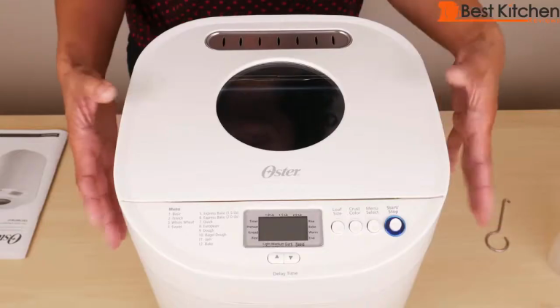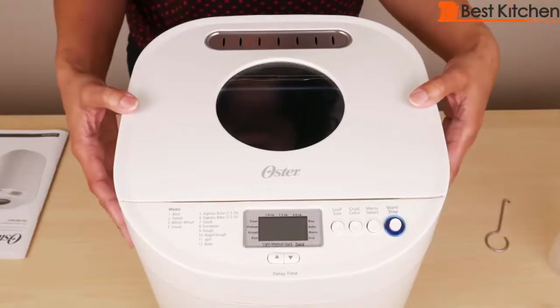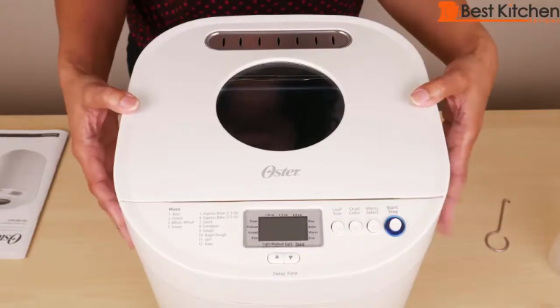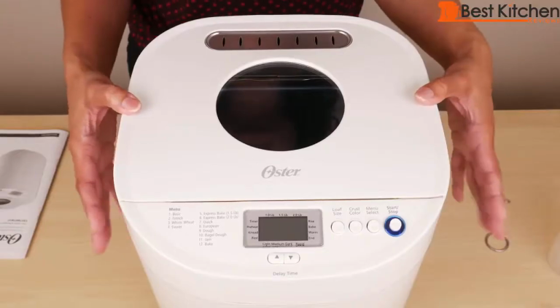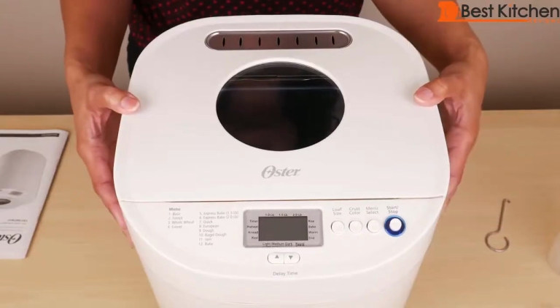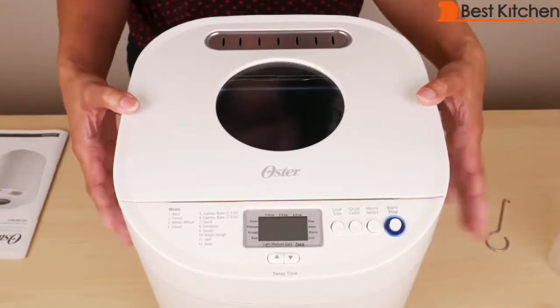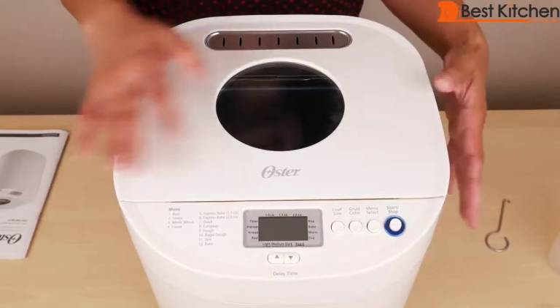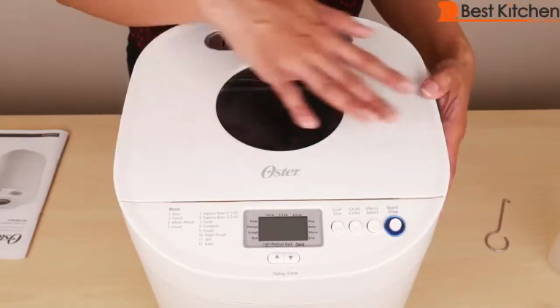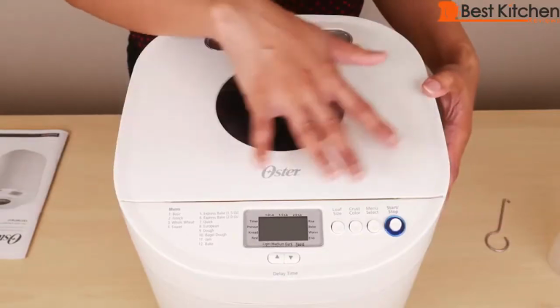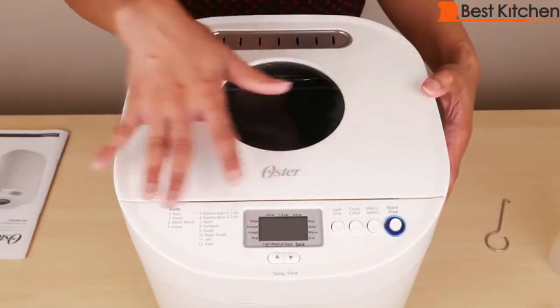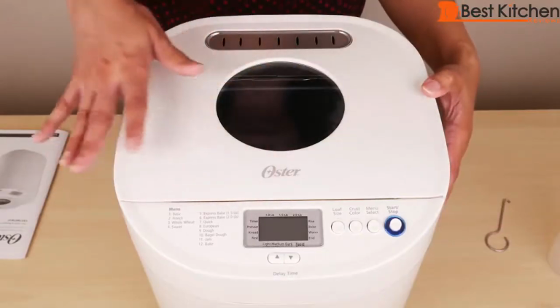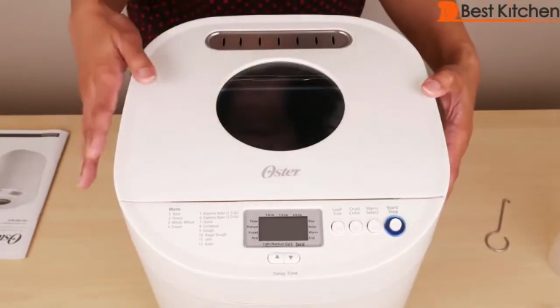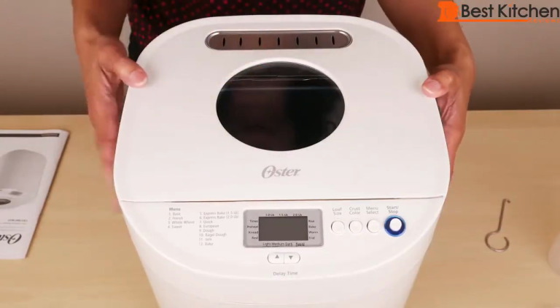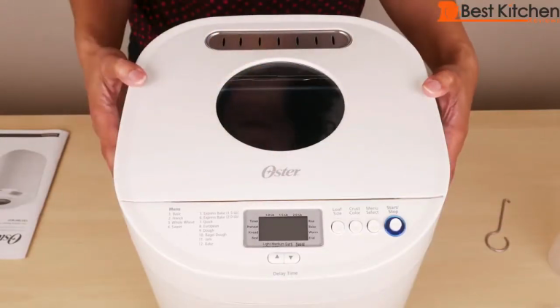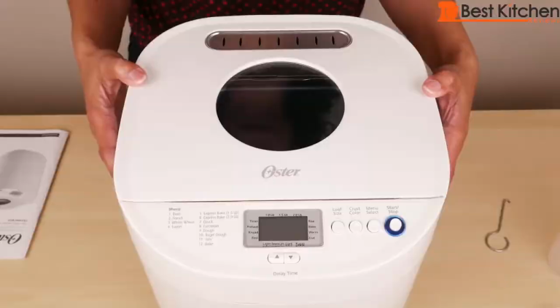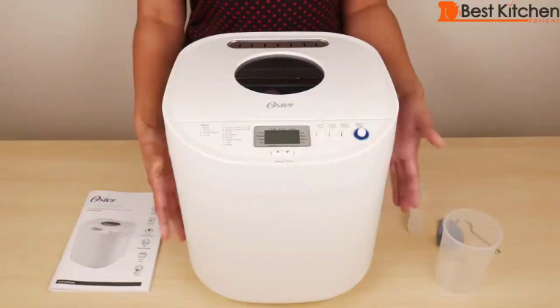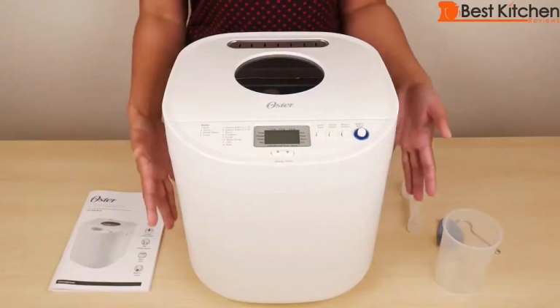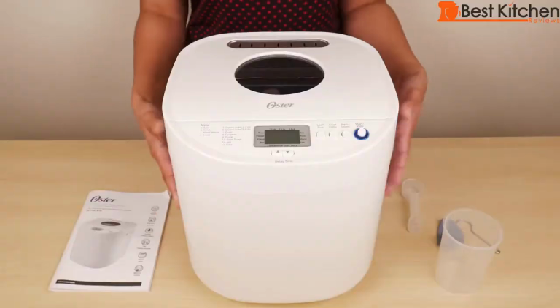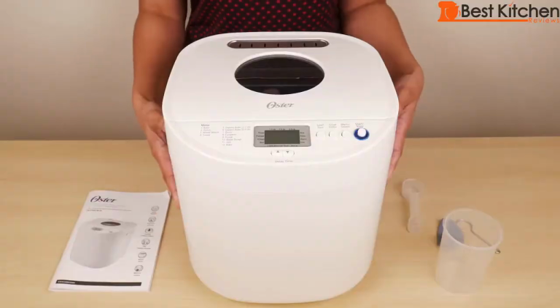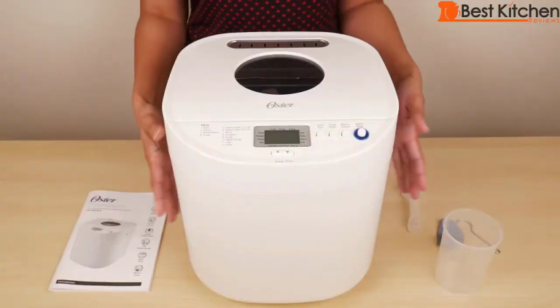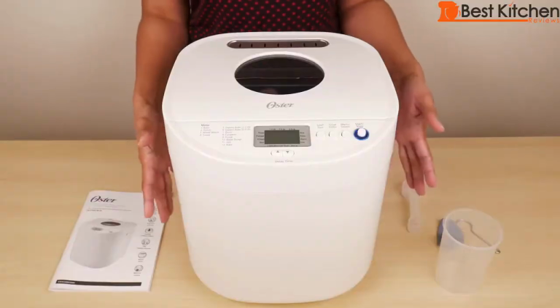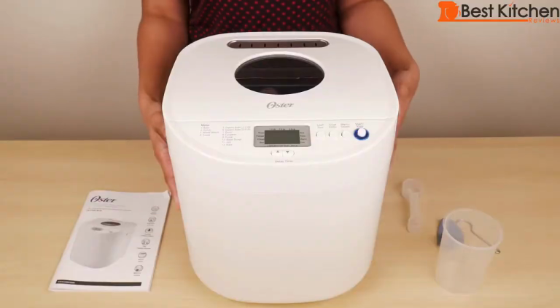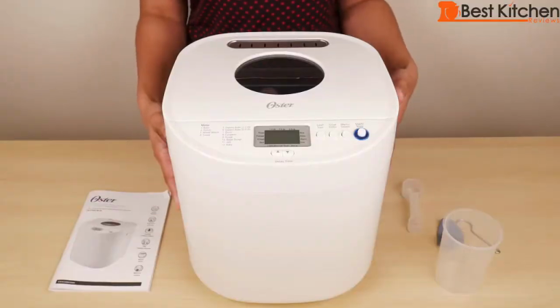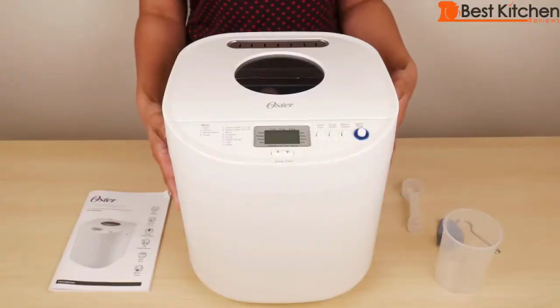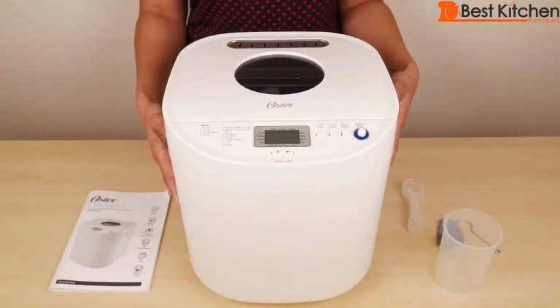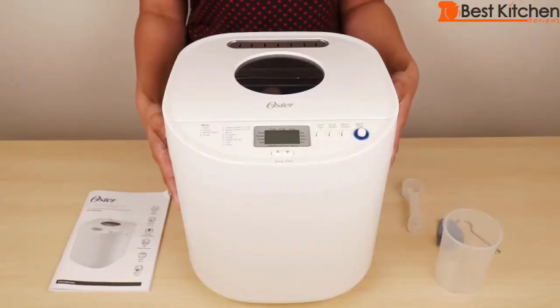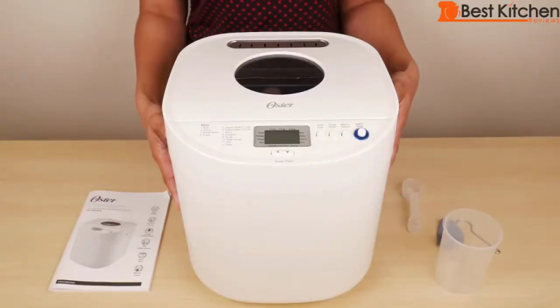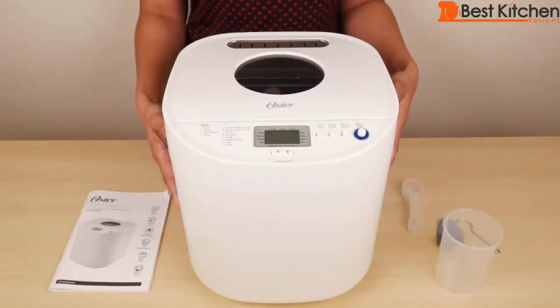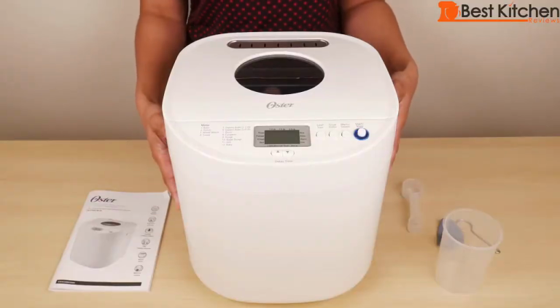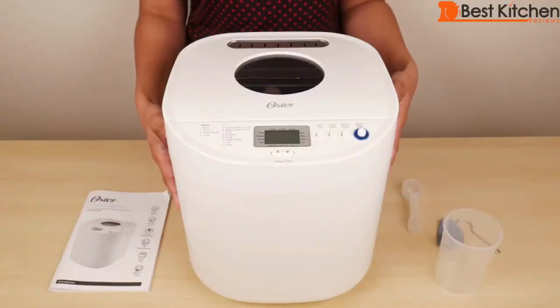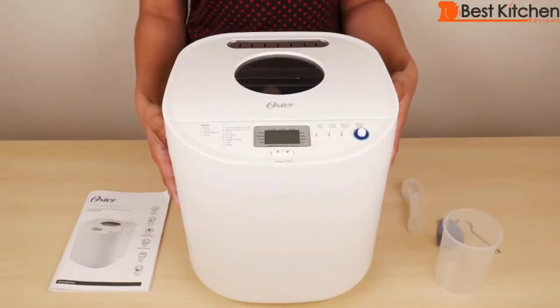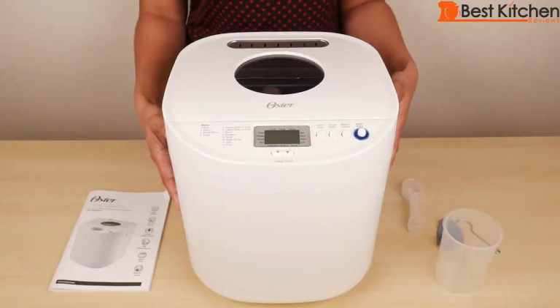The machine has a nice, neat and clean look to it. As you can see, it's big and will take up some counter space.